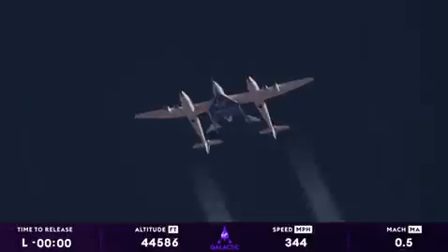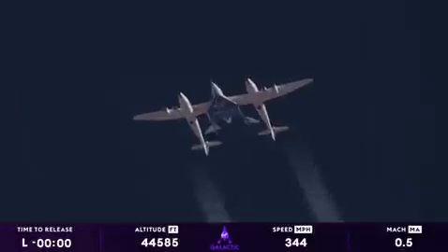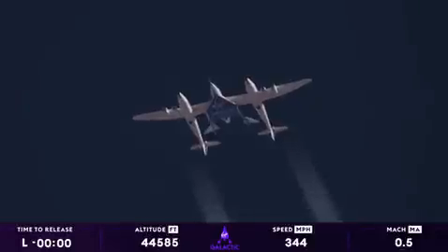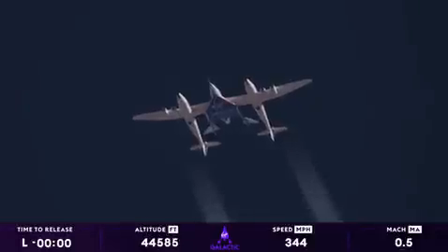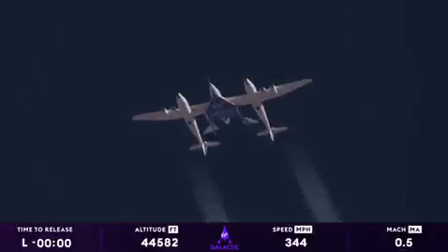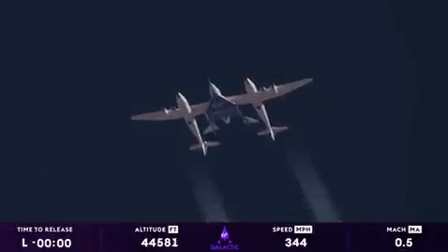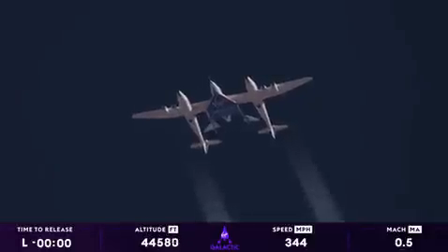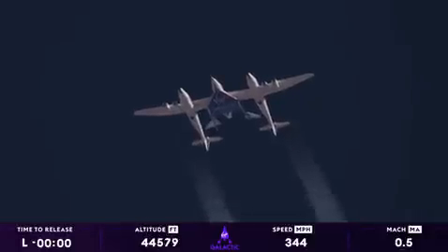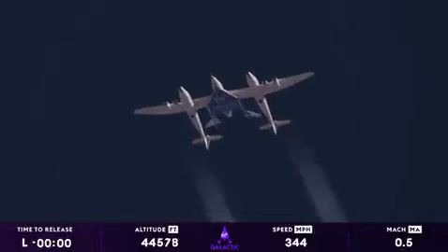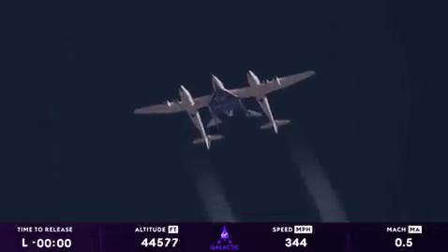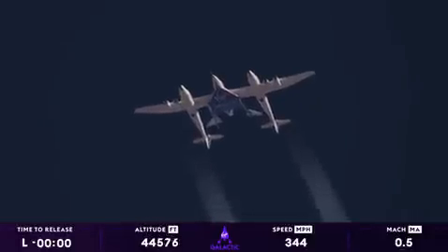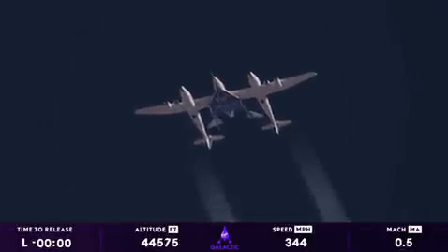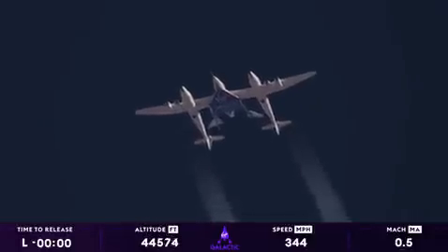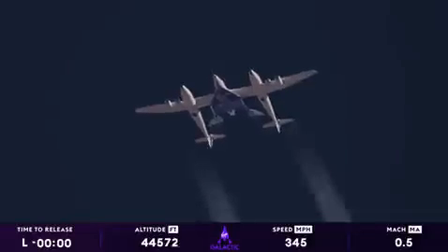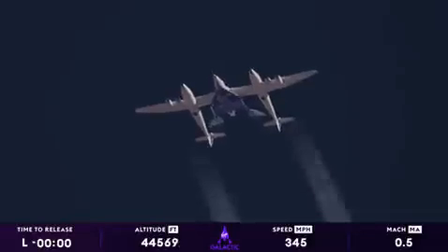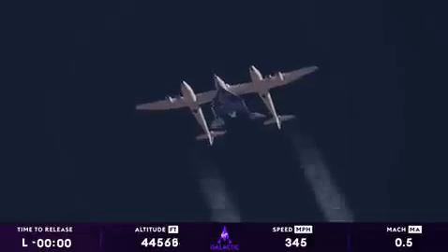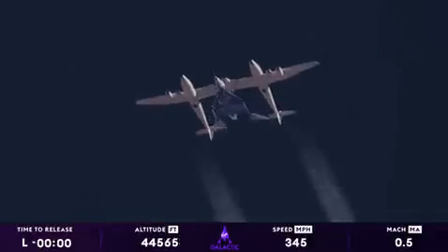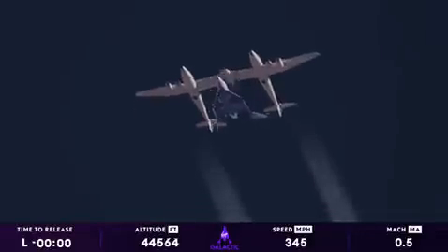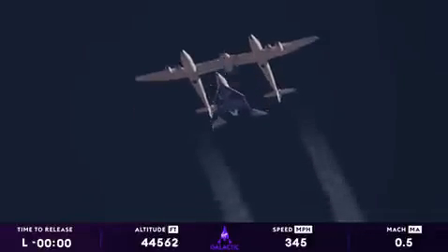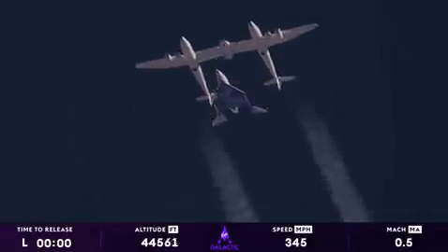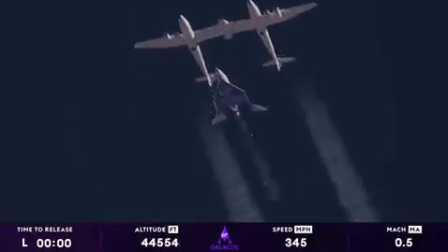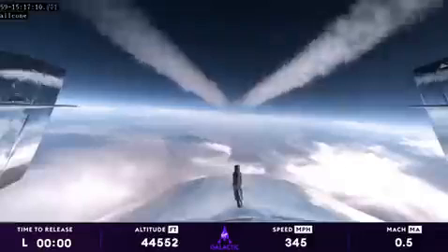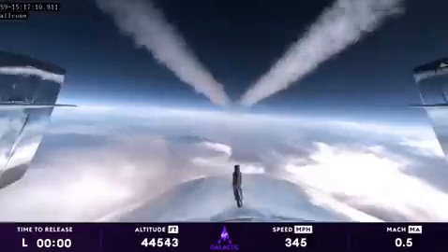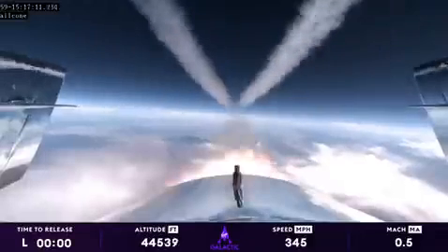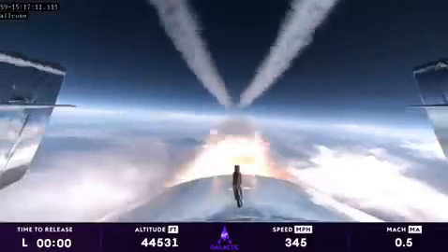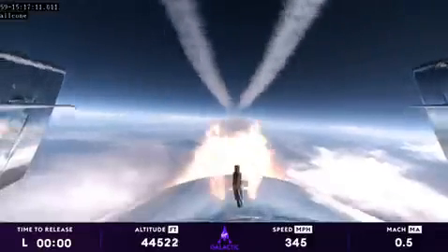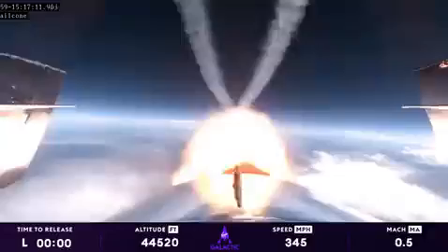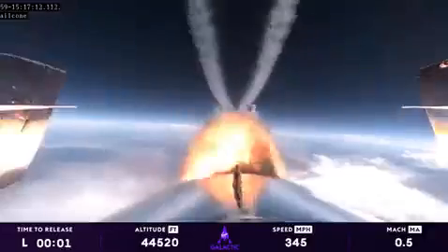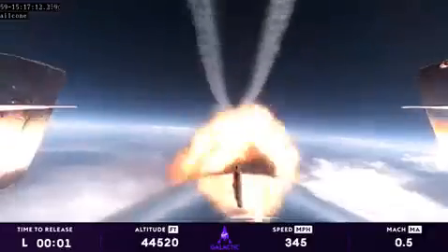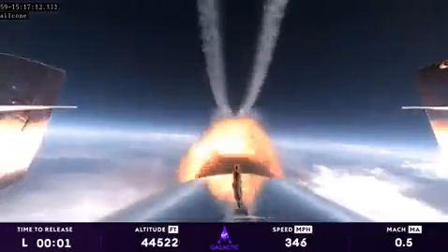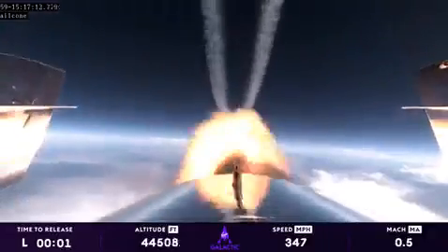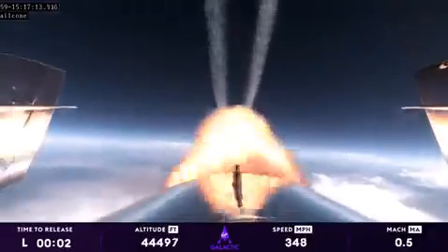Three, two, one, release, release, release. Ignition.